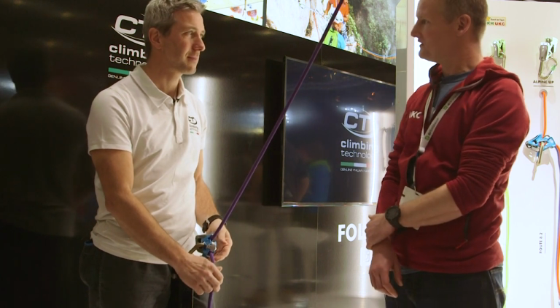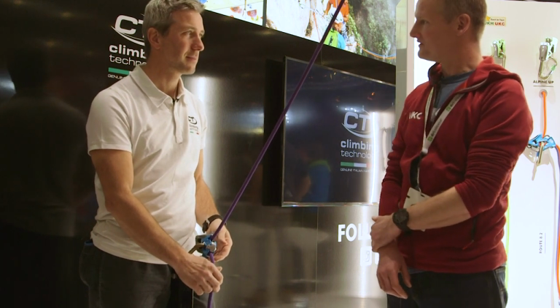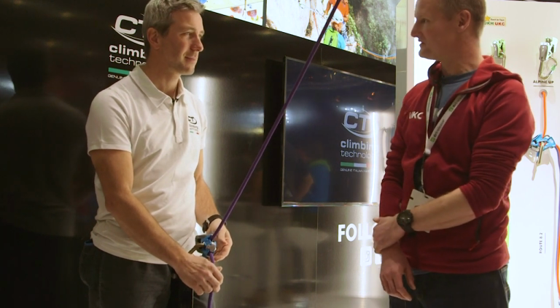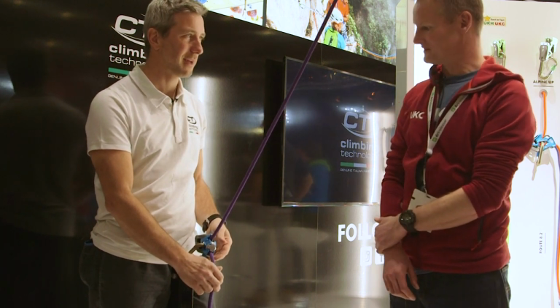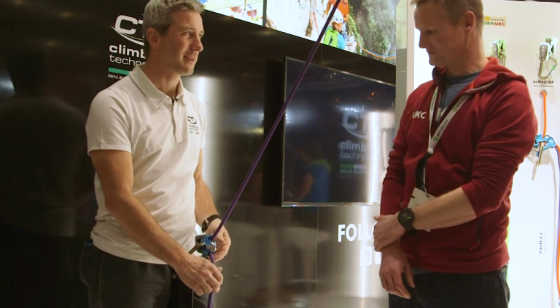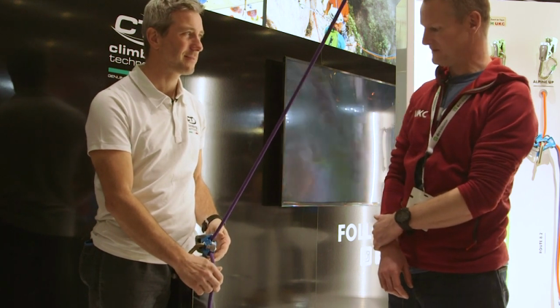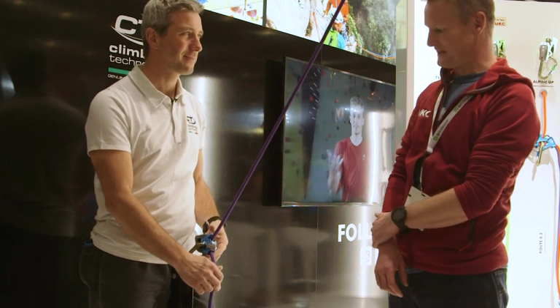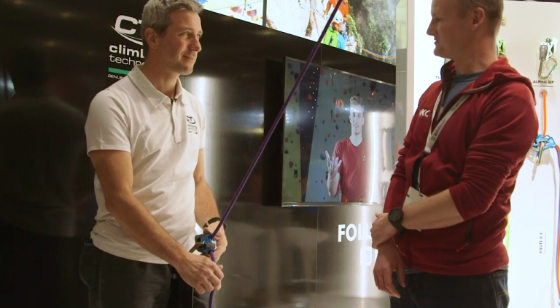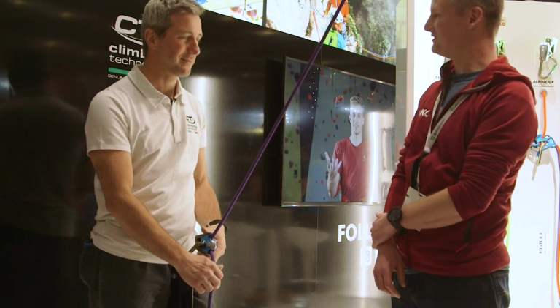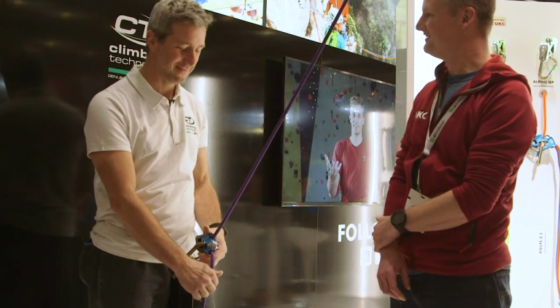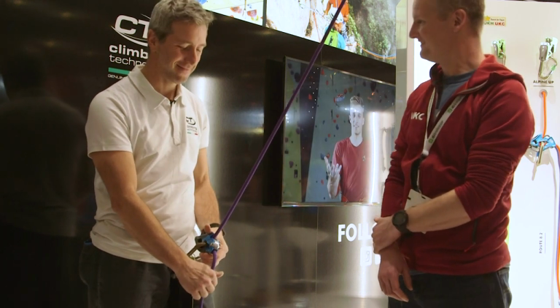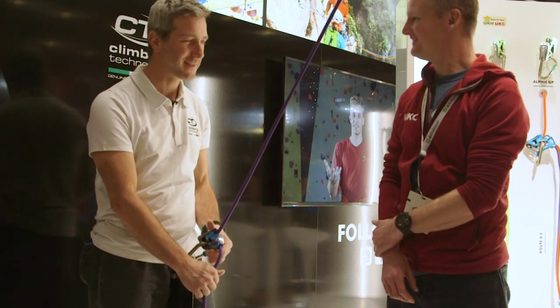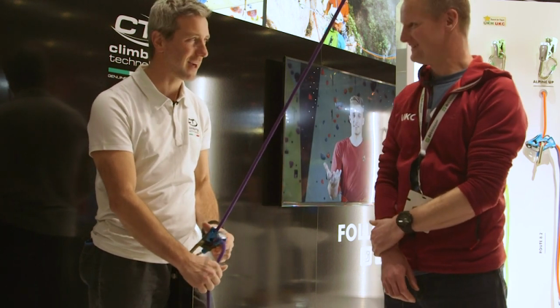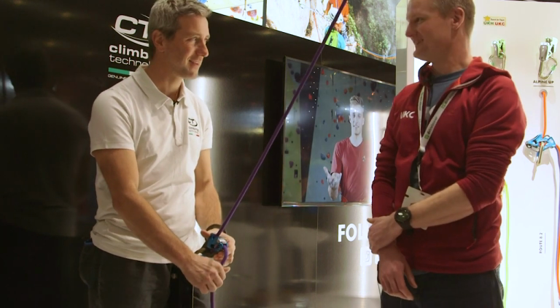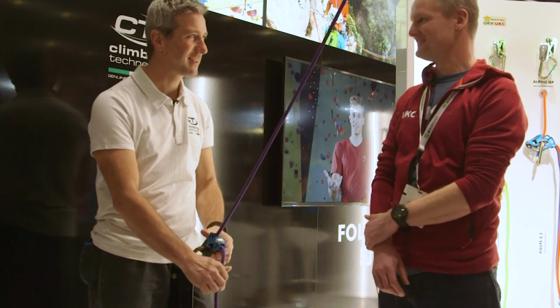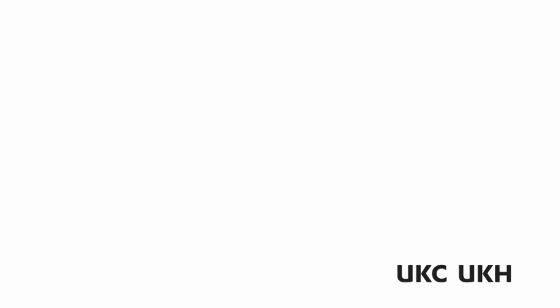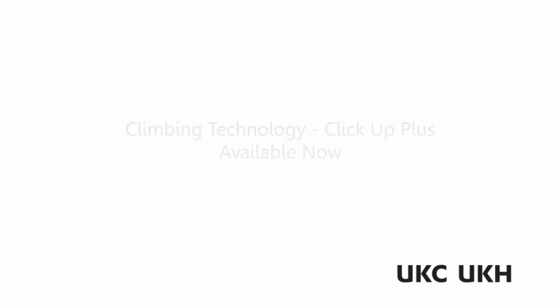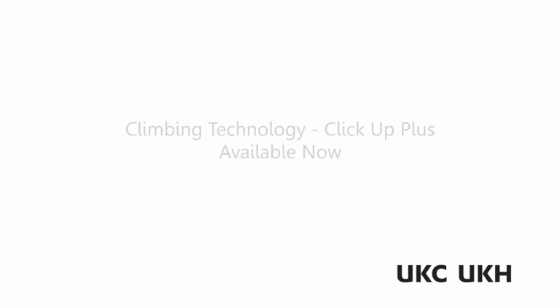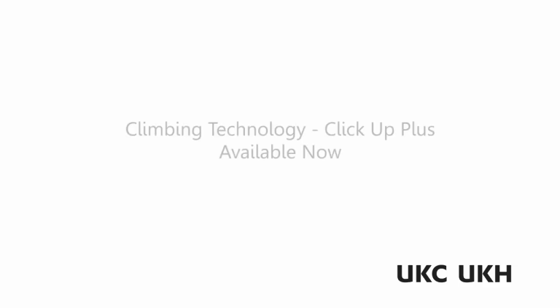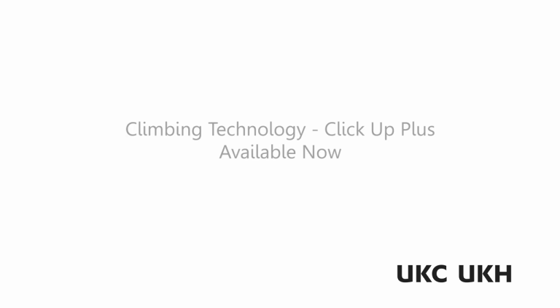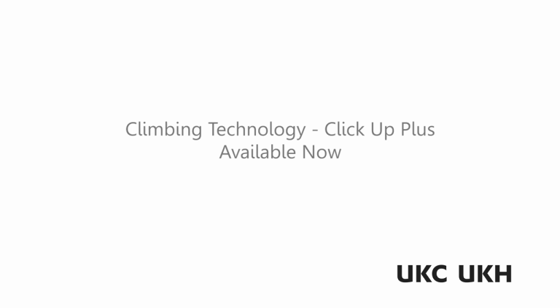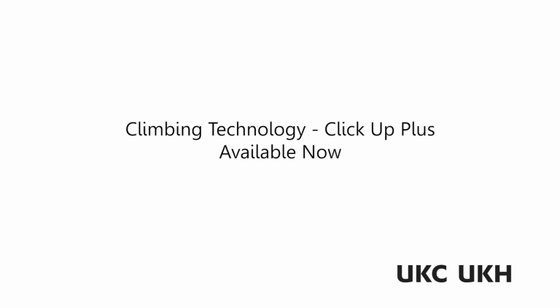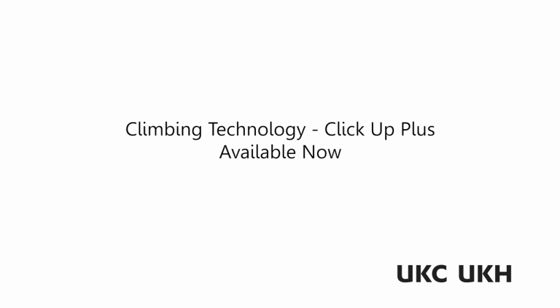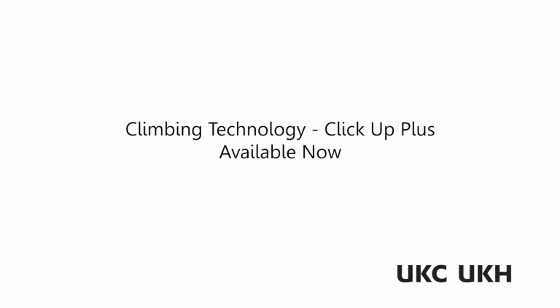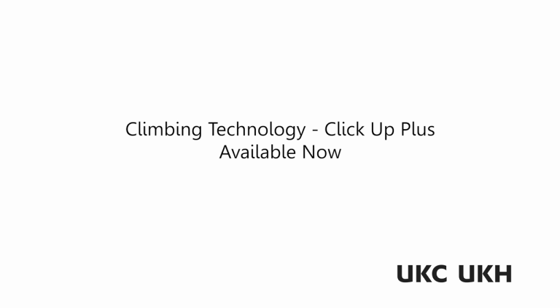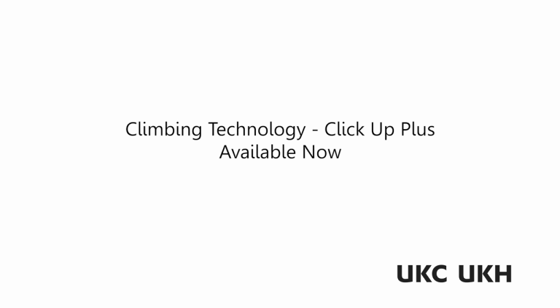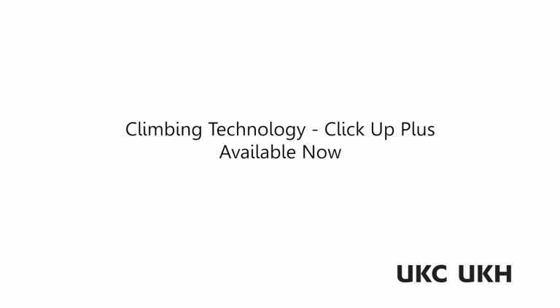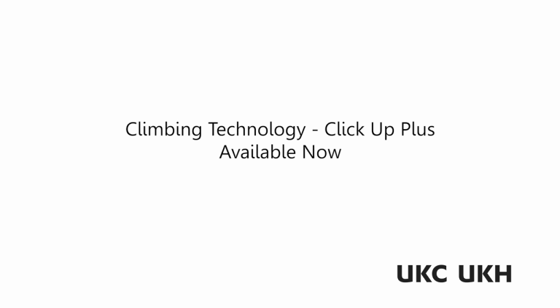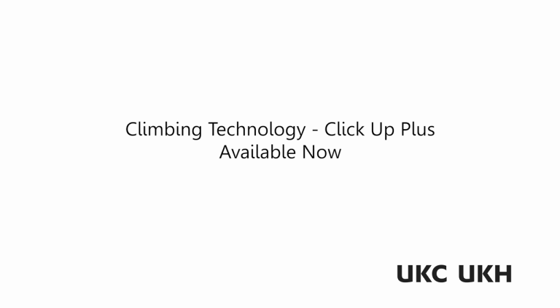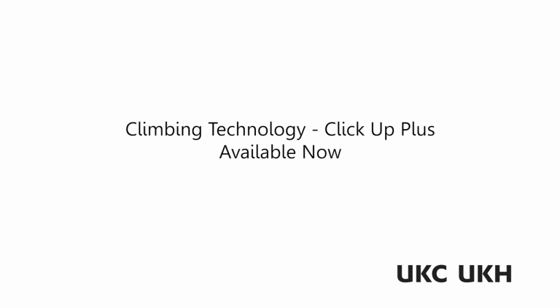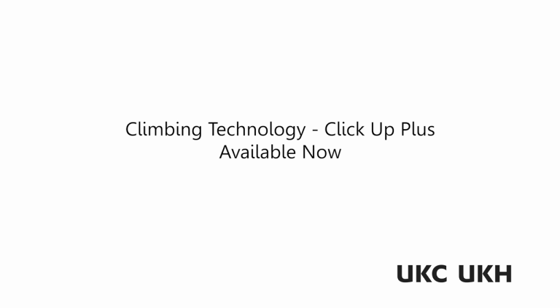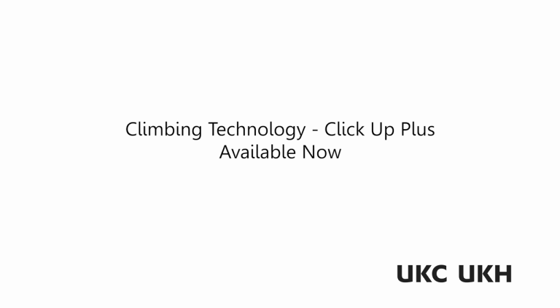Very good, it looks very natural. Yeah, very good. Exactly. Thank you.